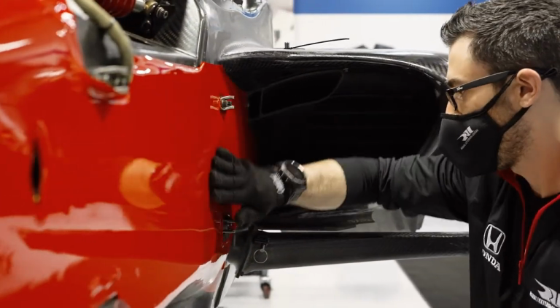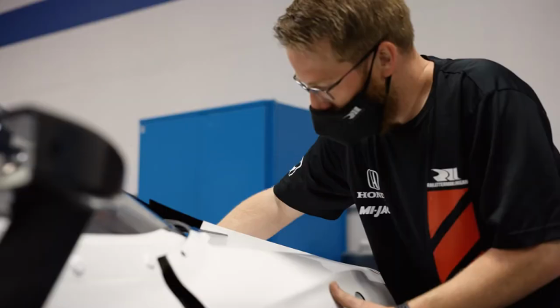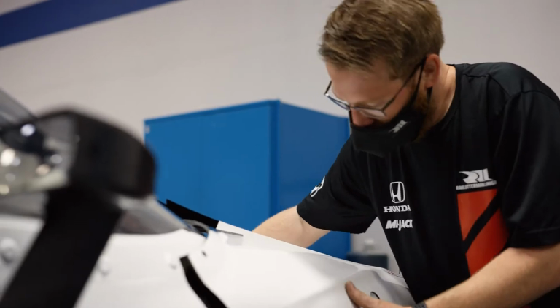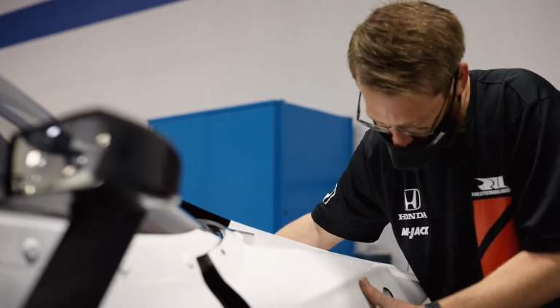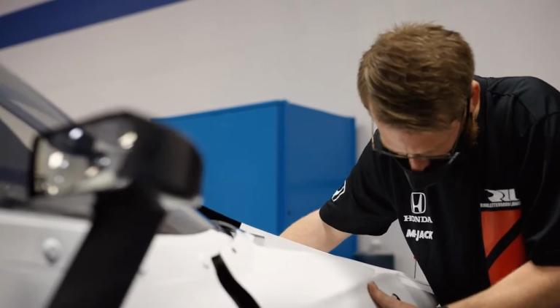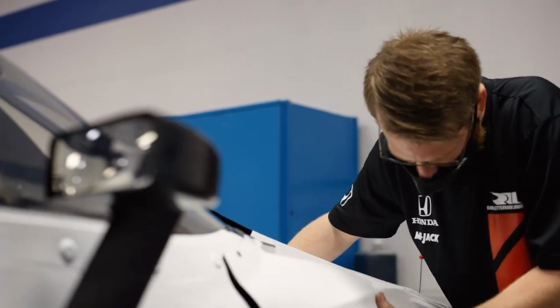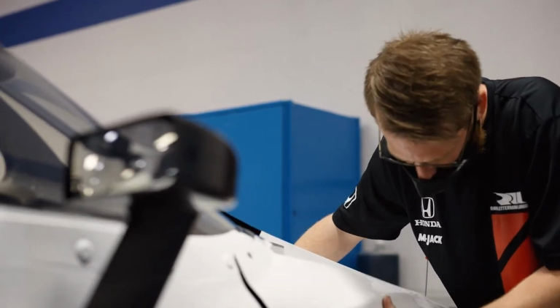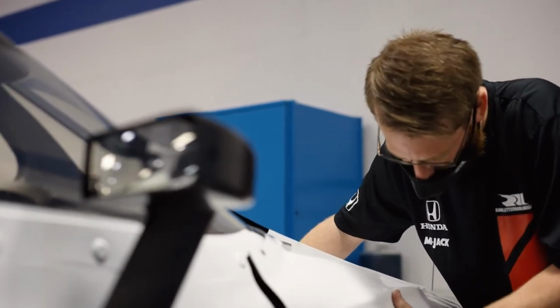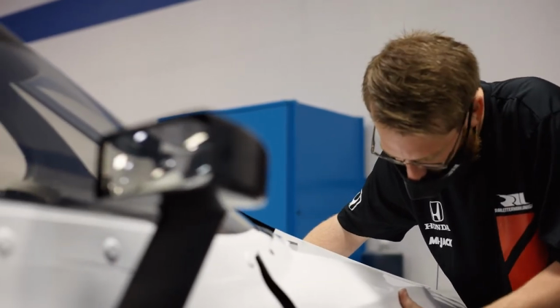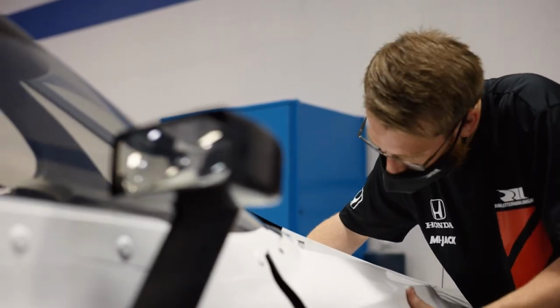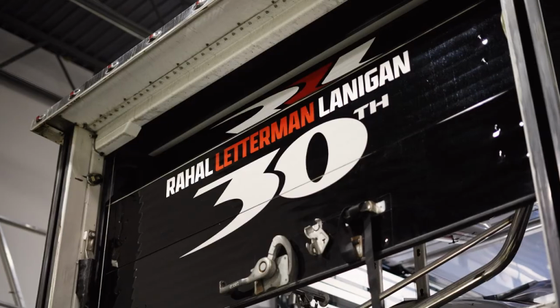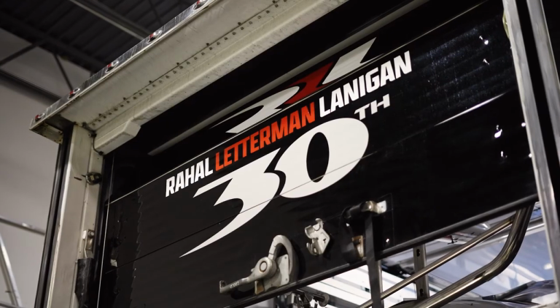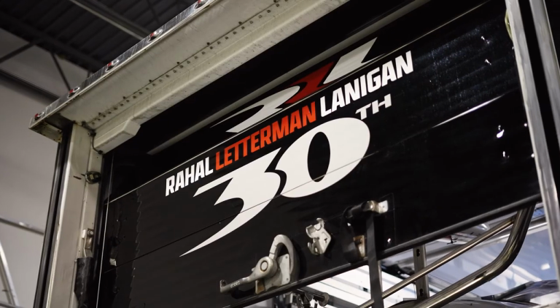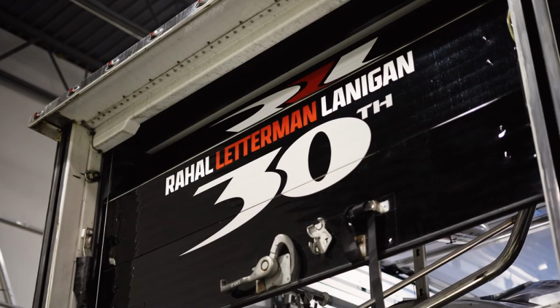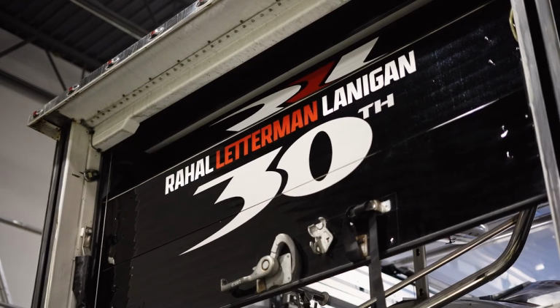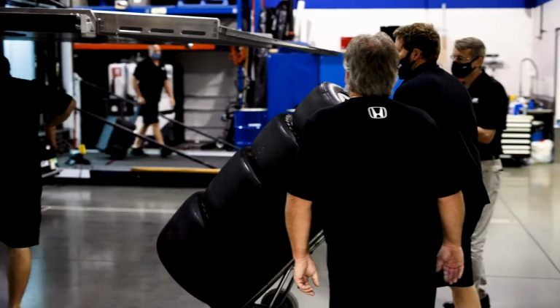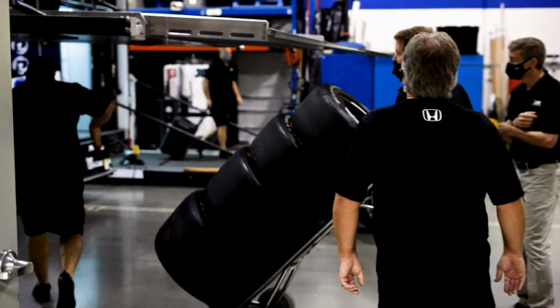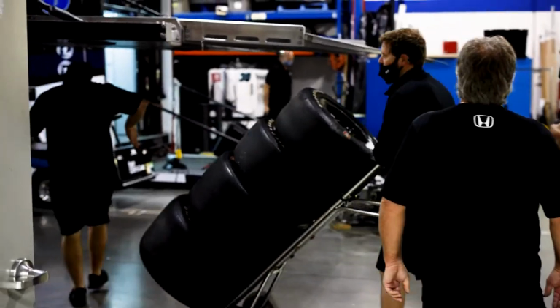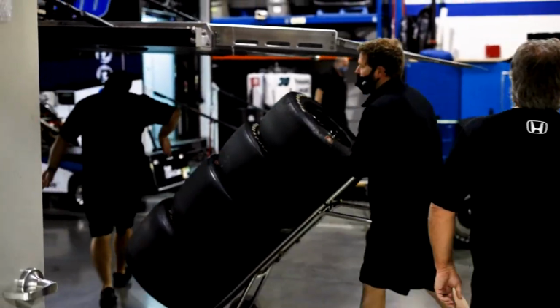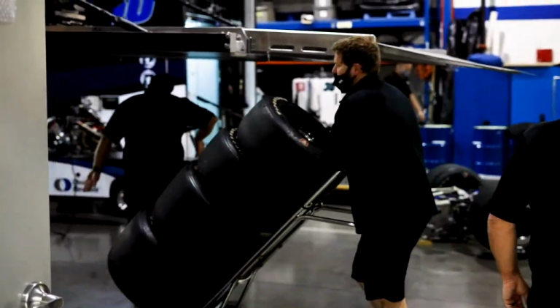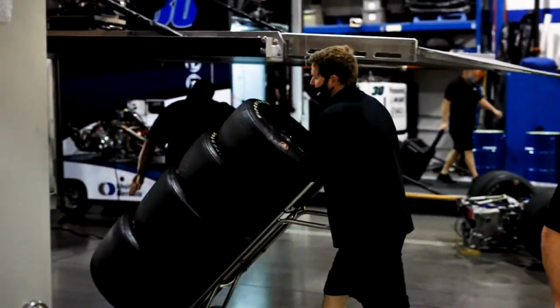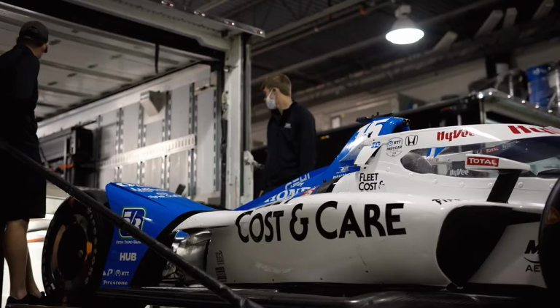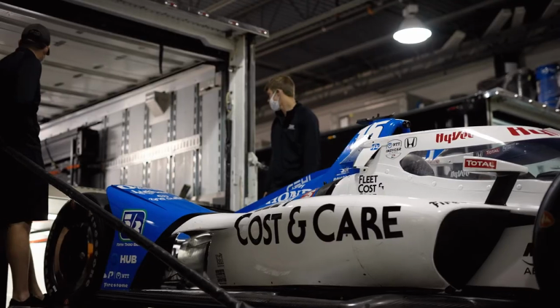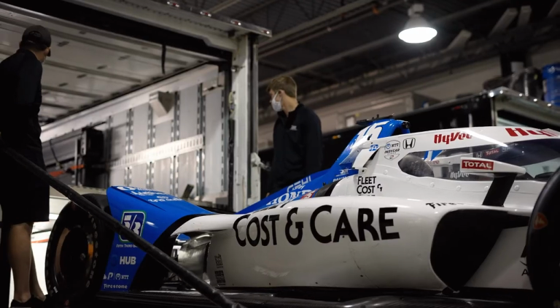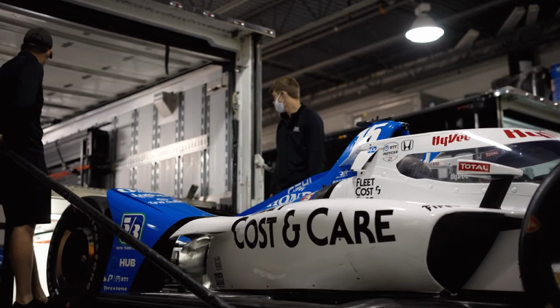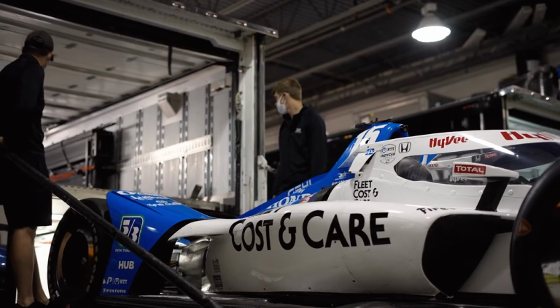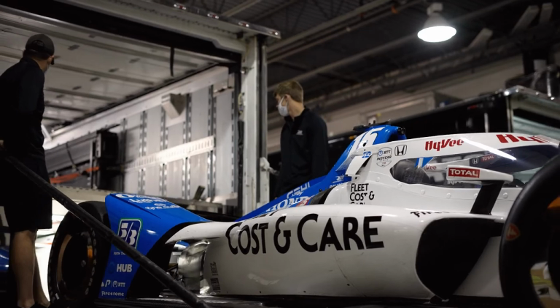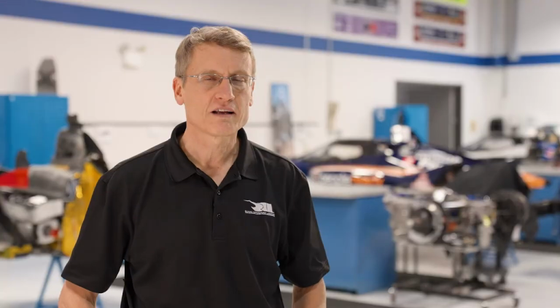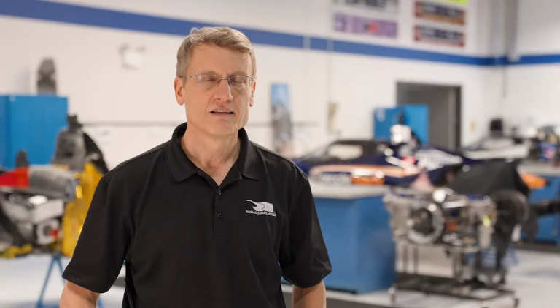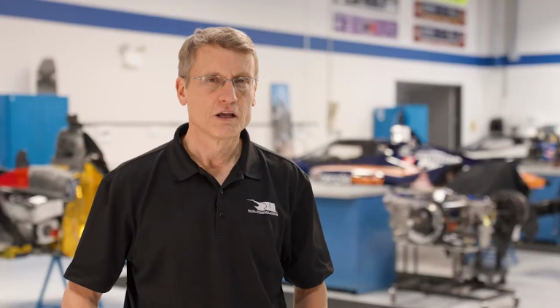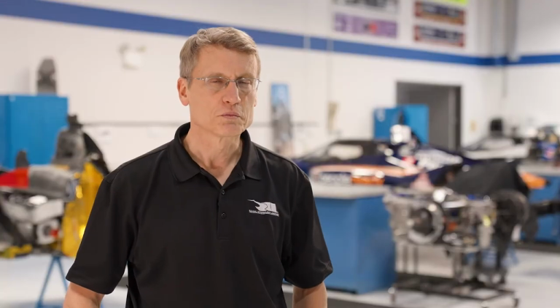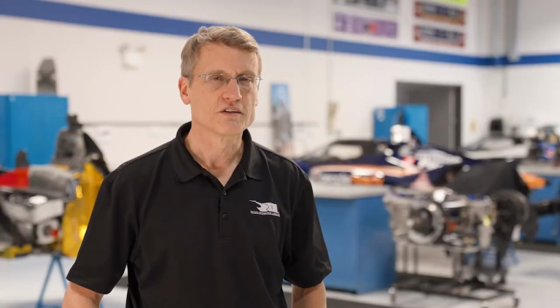We're going to put these cars back together, examine all the details, check all the measurements, get them back in the trucks, back on the track — and we hope to see you there.